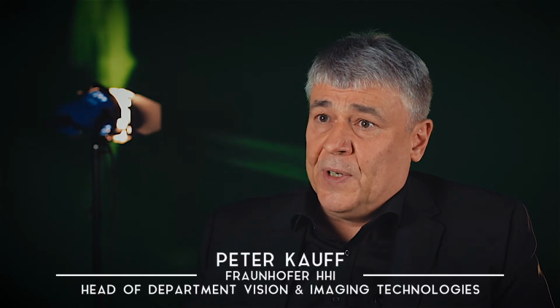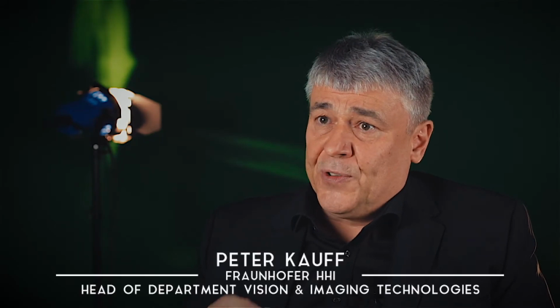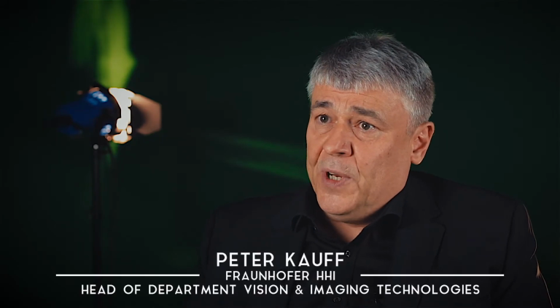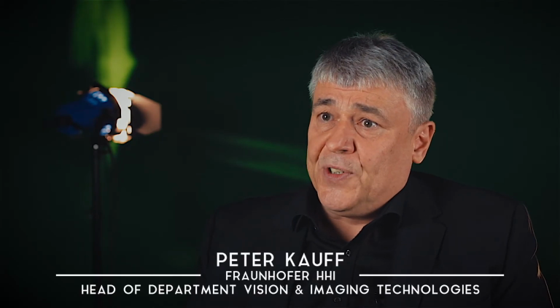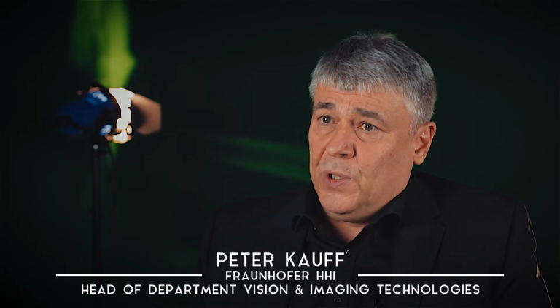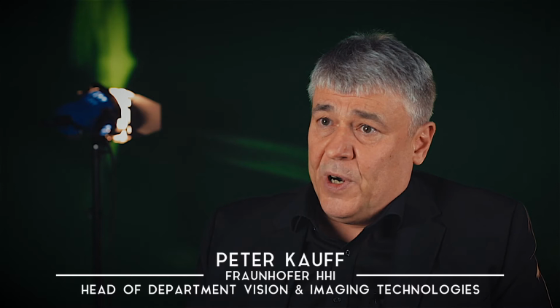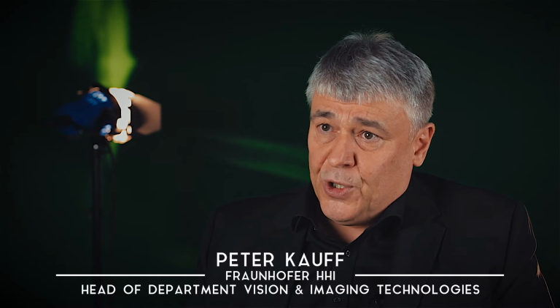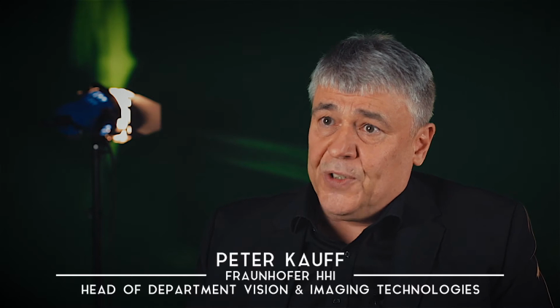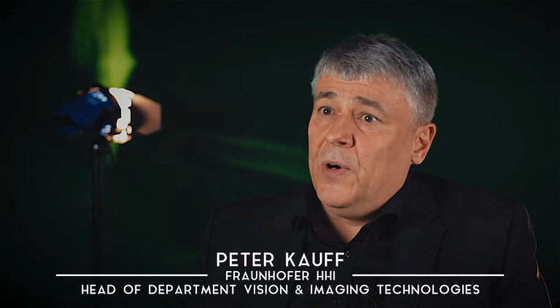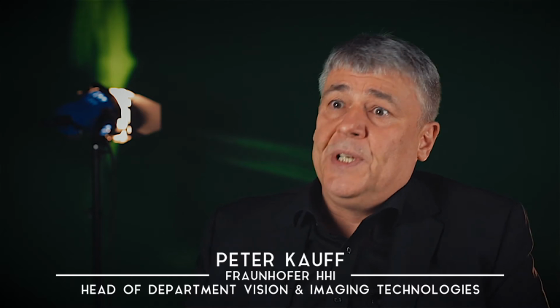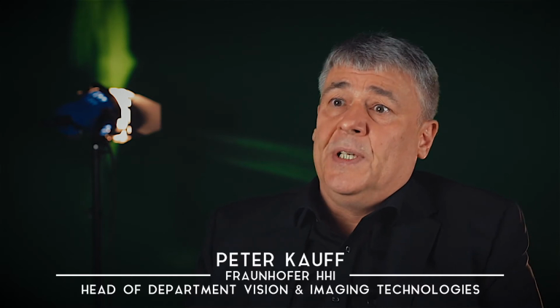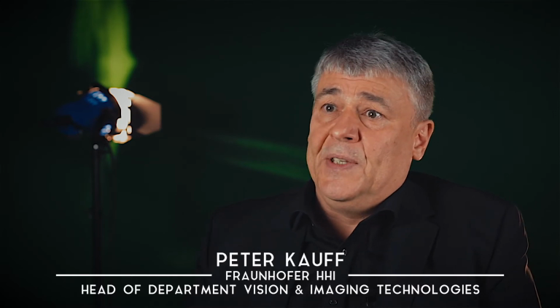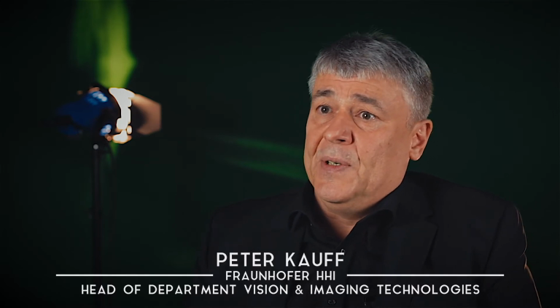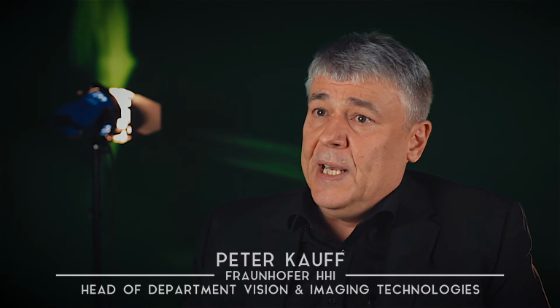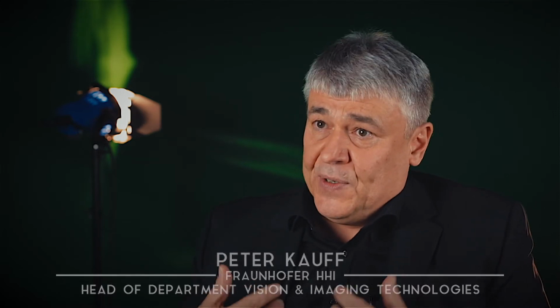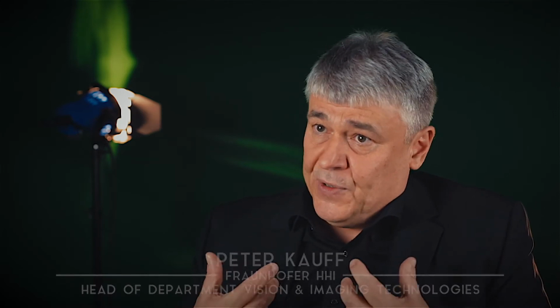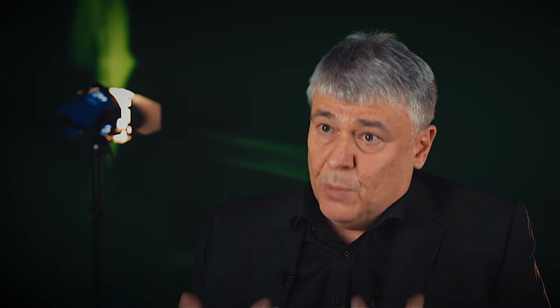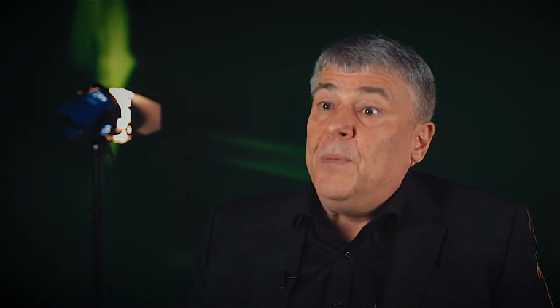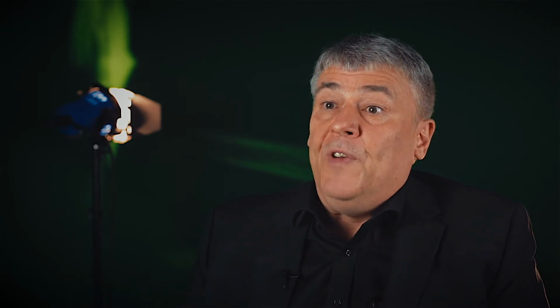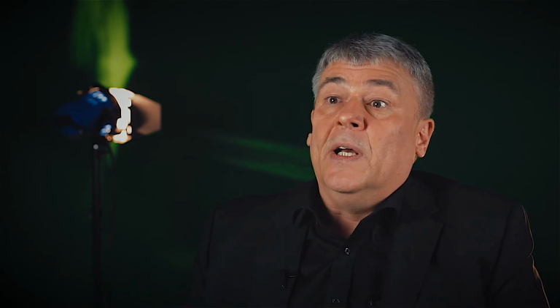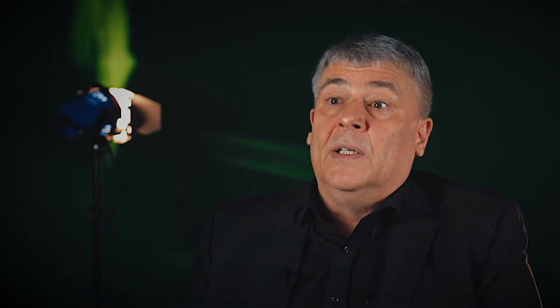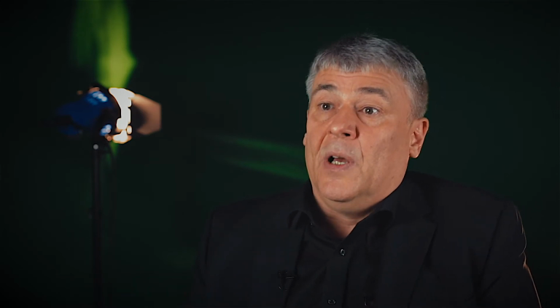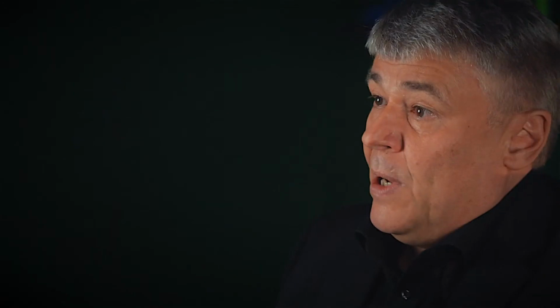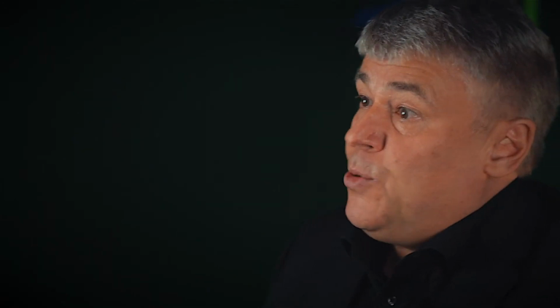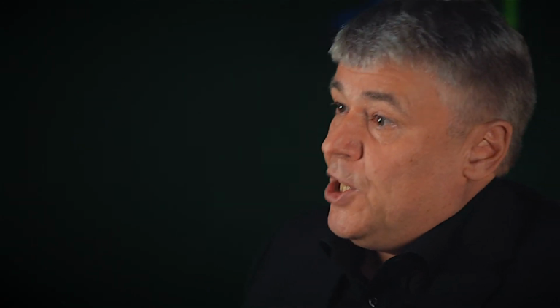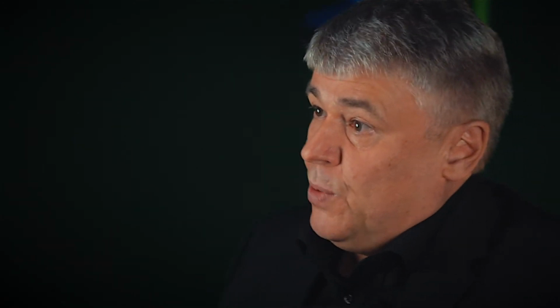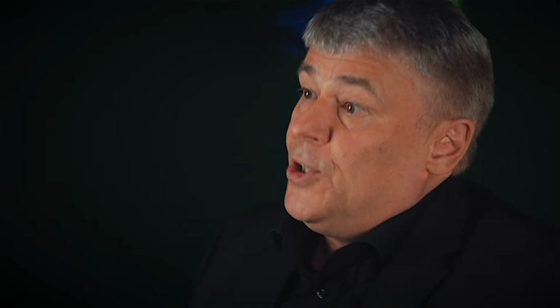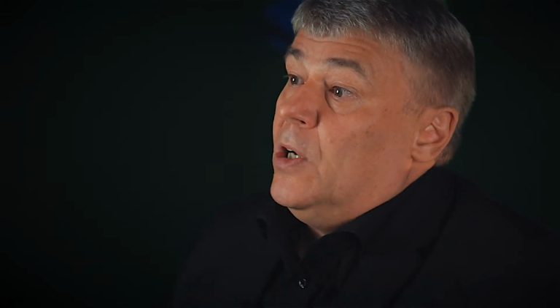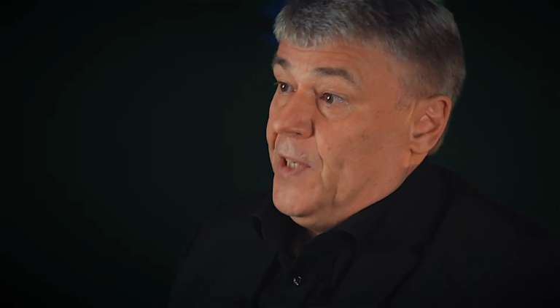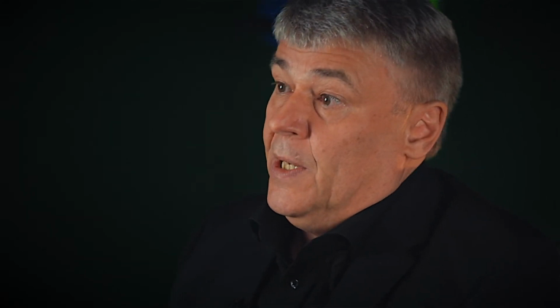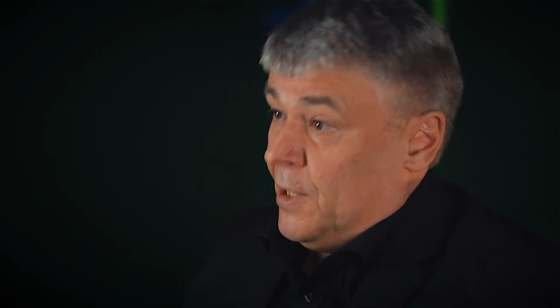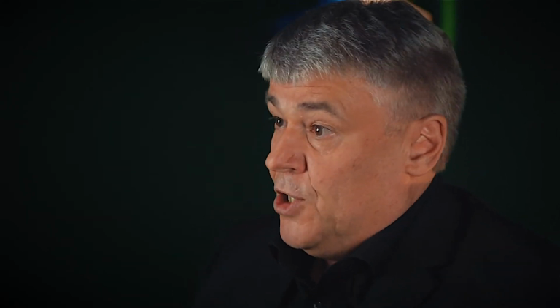A story is told — a very short story — but it's a complete movie by which we can show the potential of the technology.